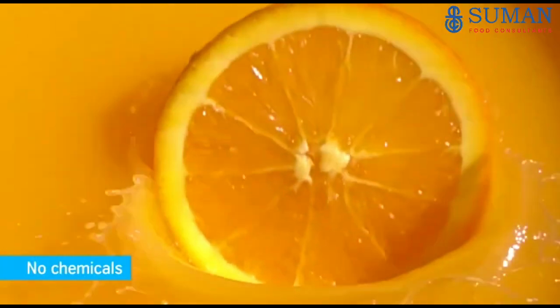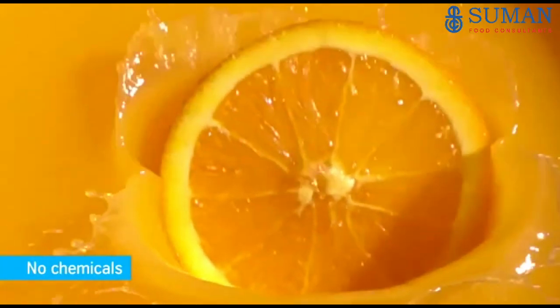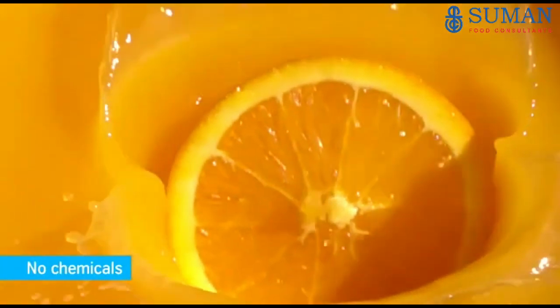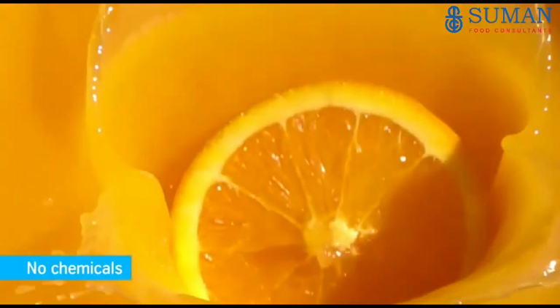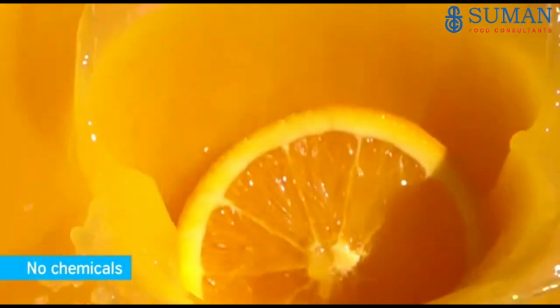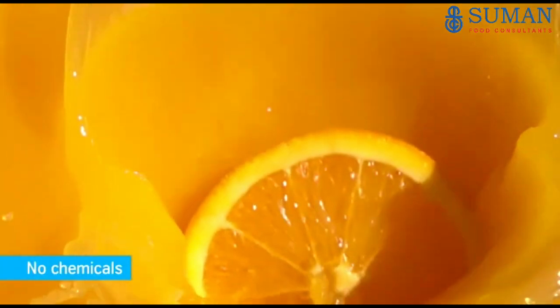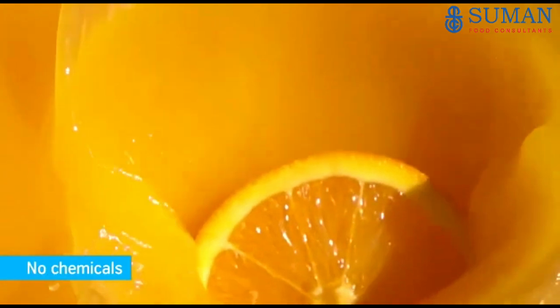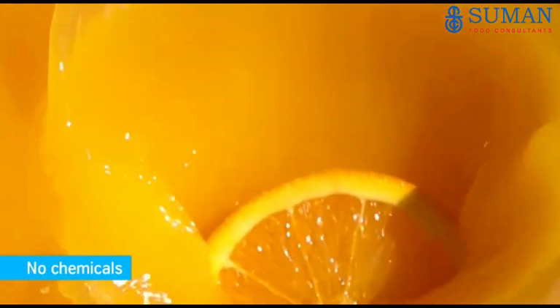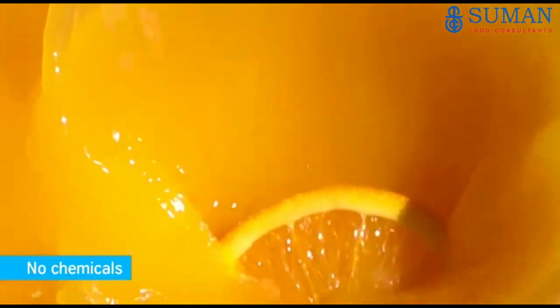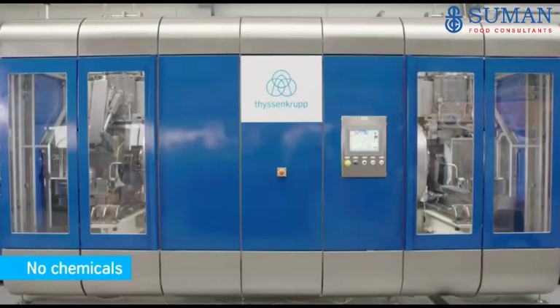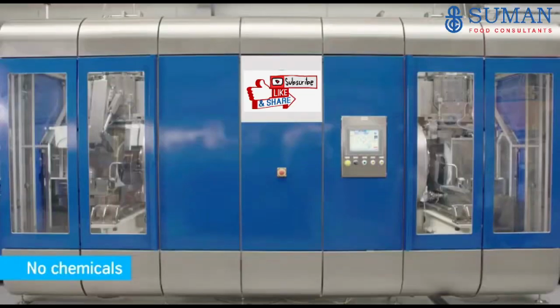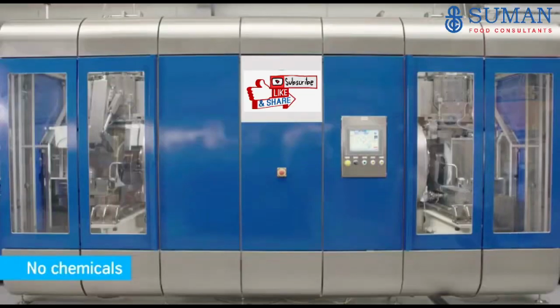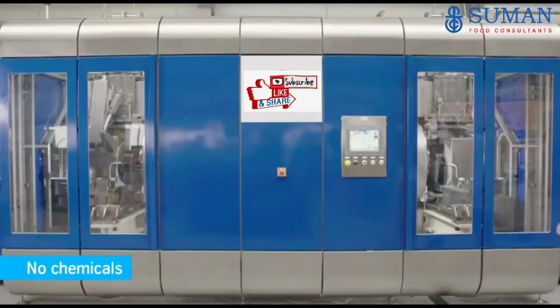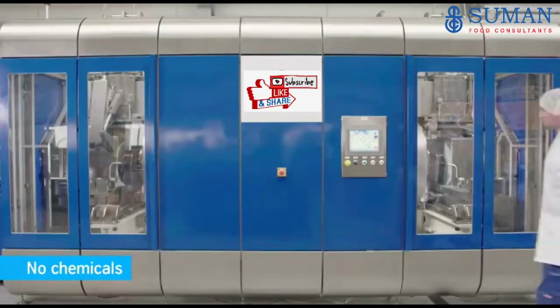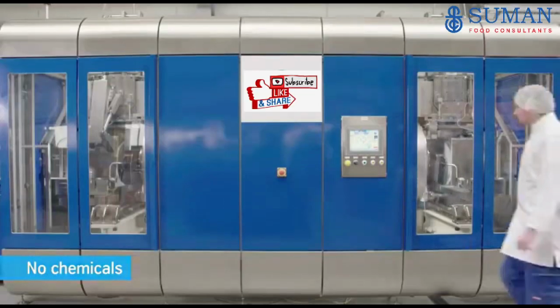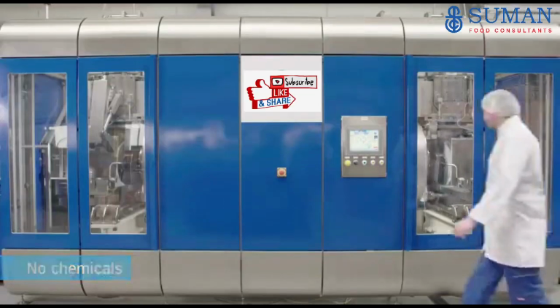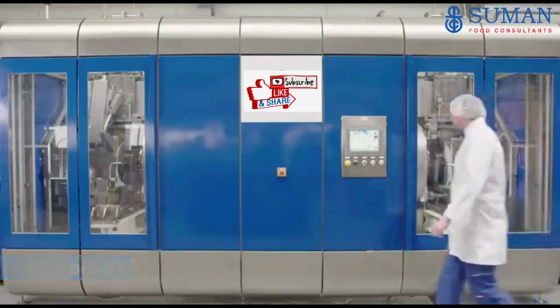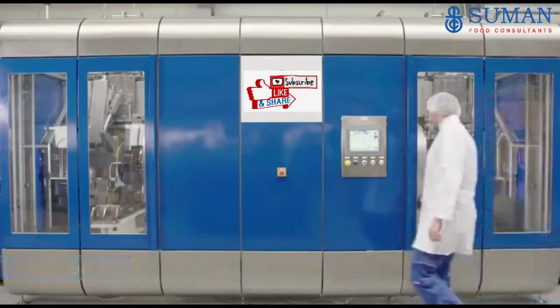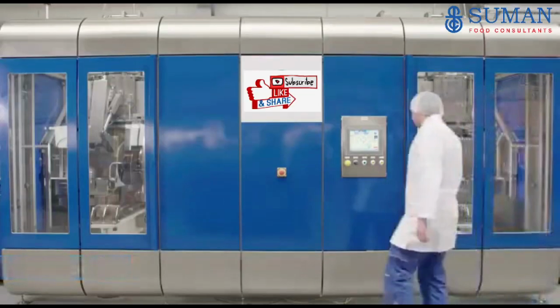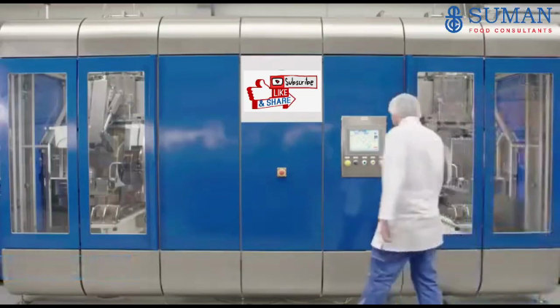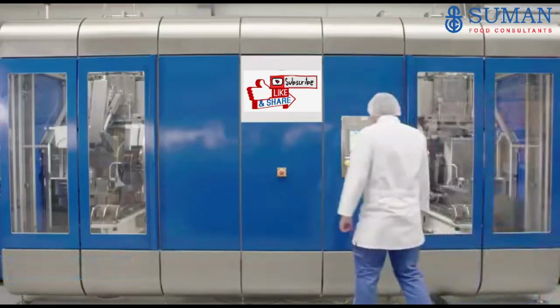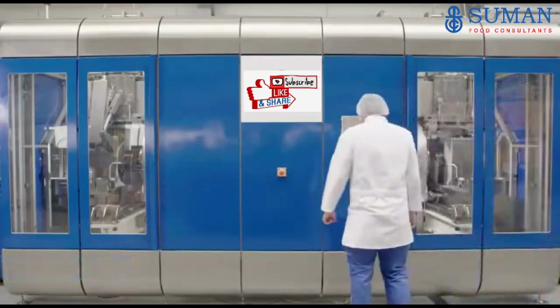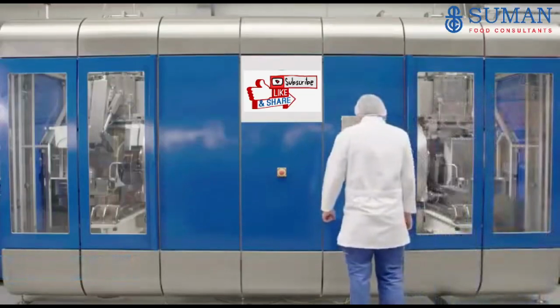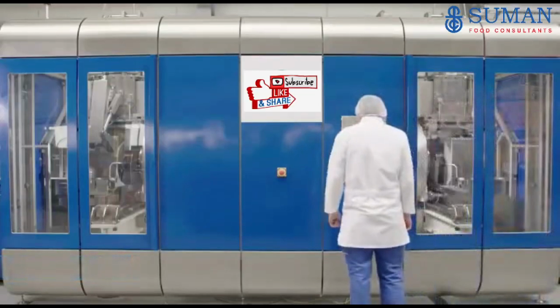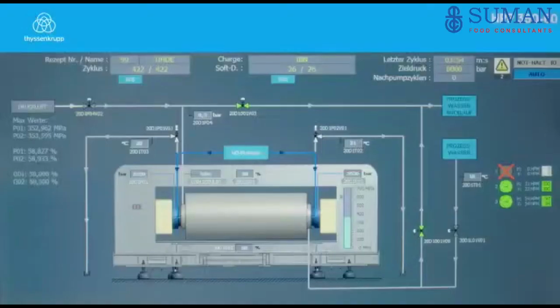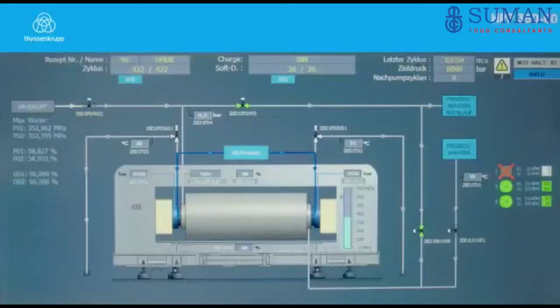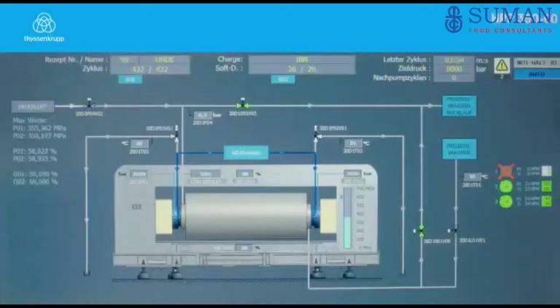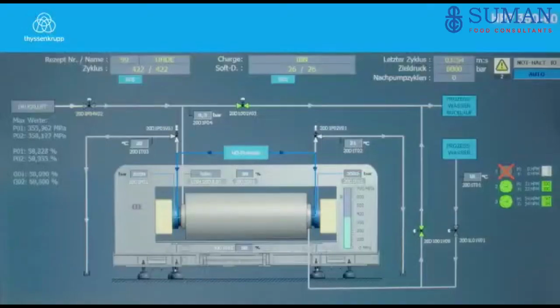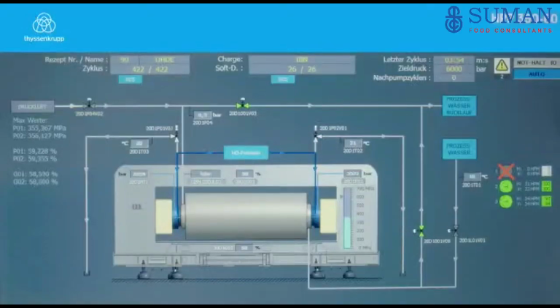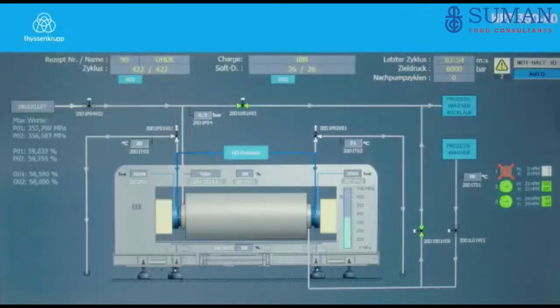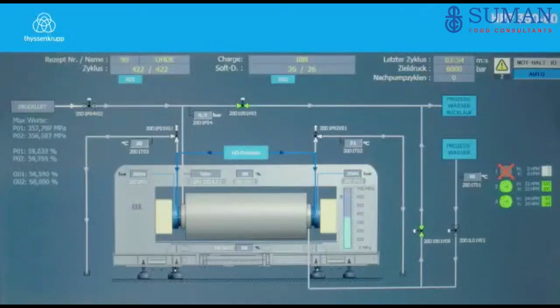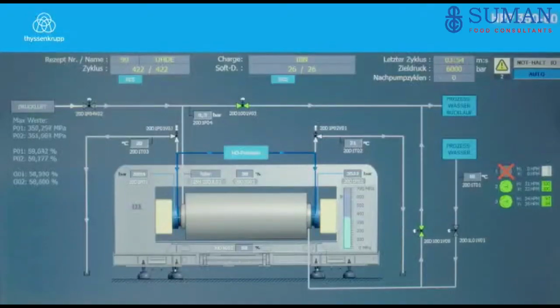ThyssenKrupp offers high-pressure technologies, using pressure to preserve food gently and efficiently.